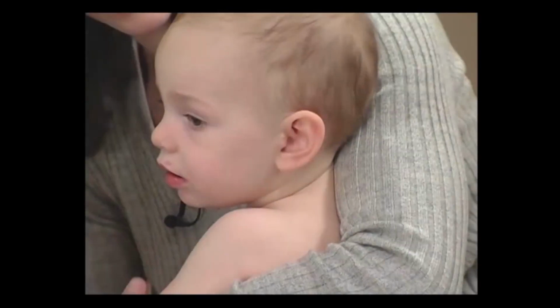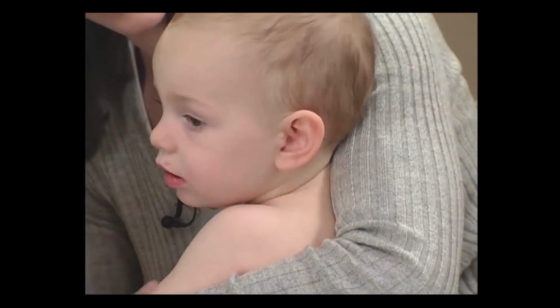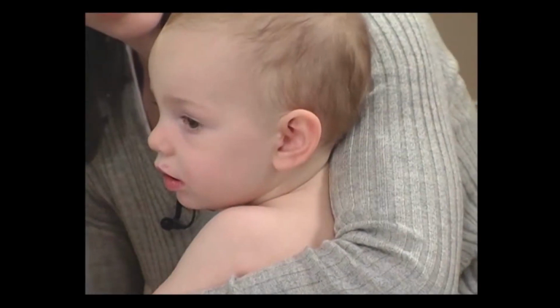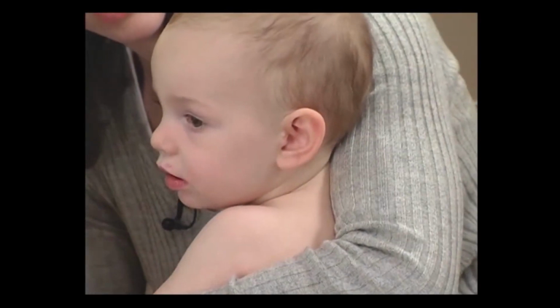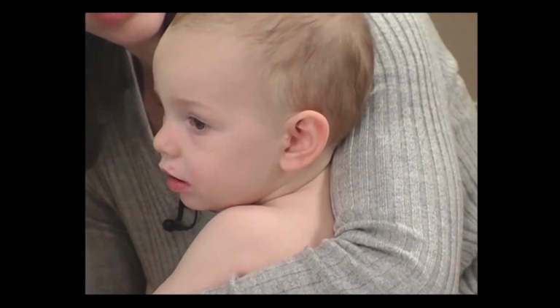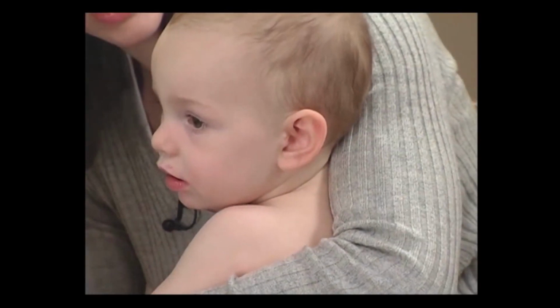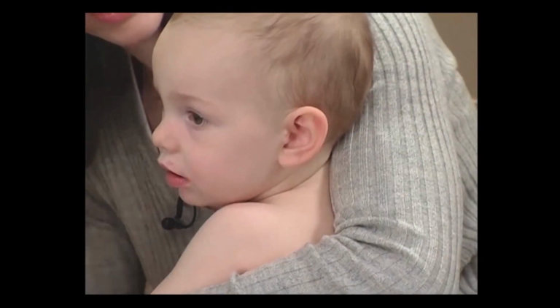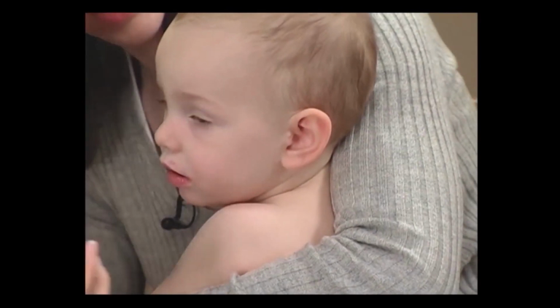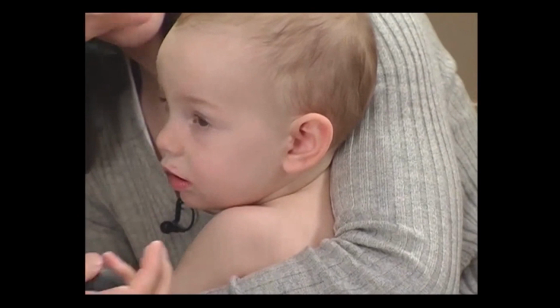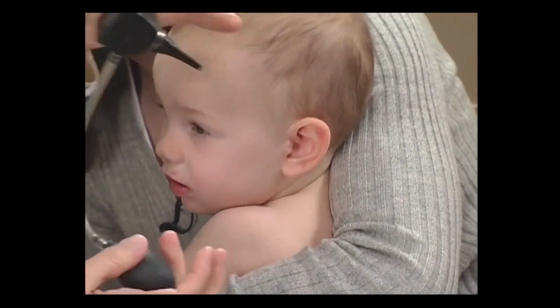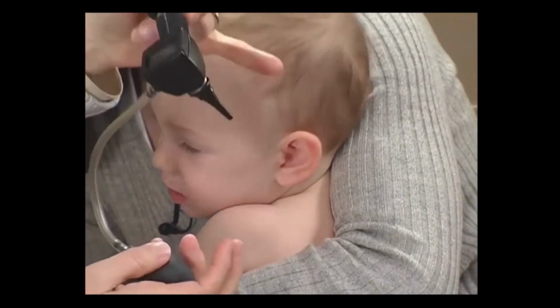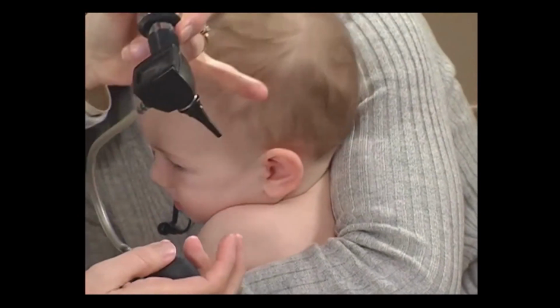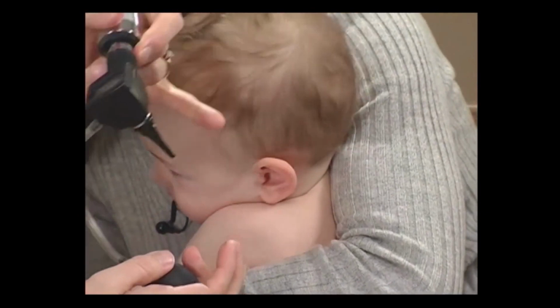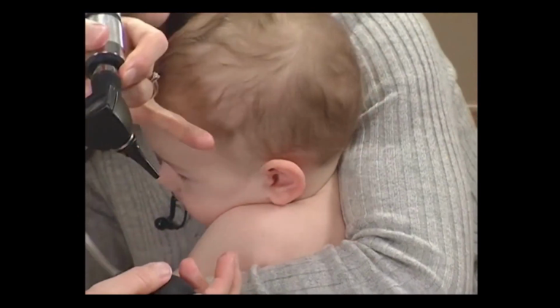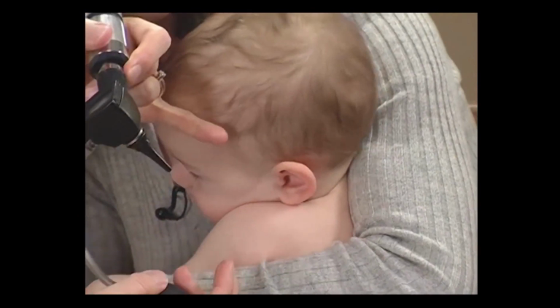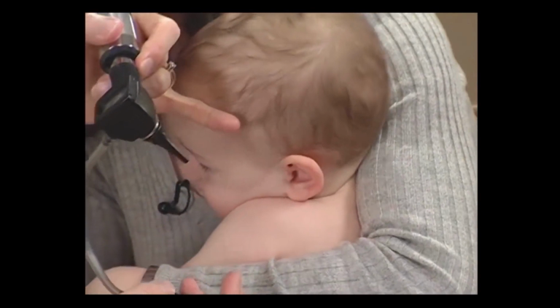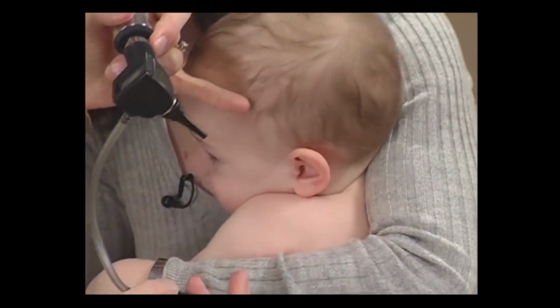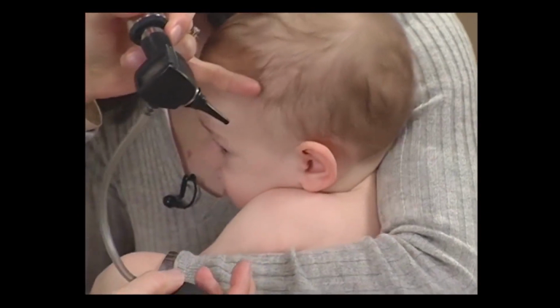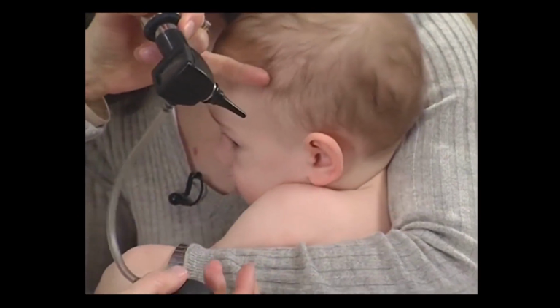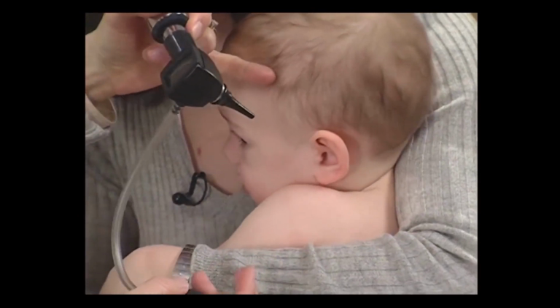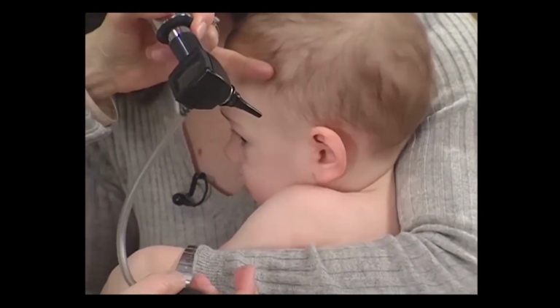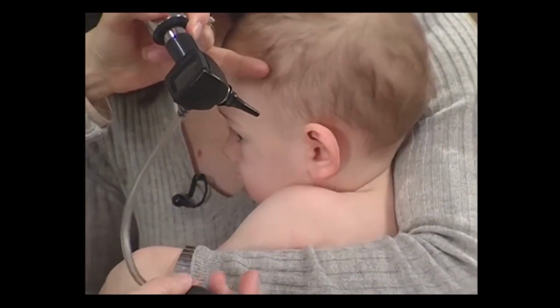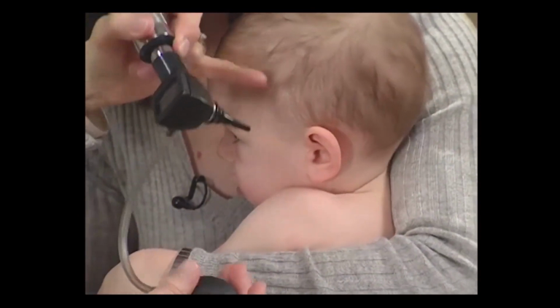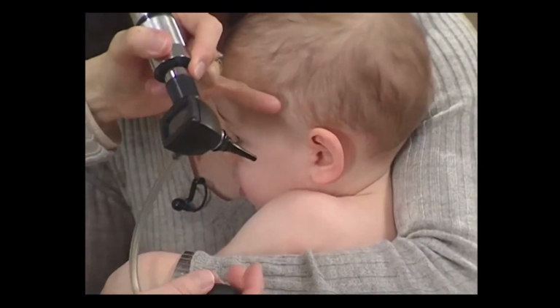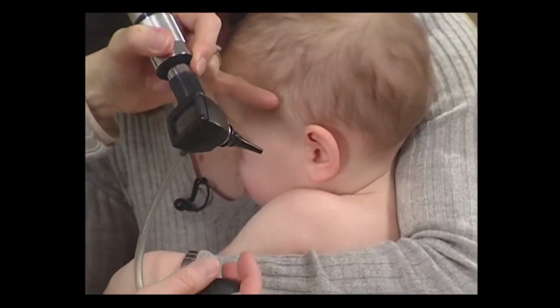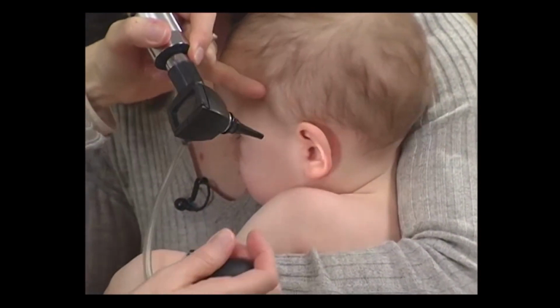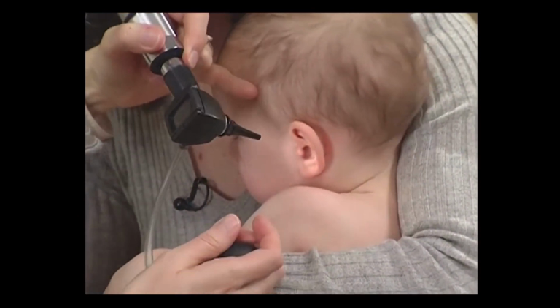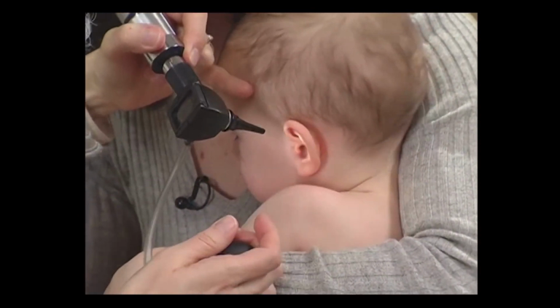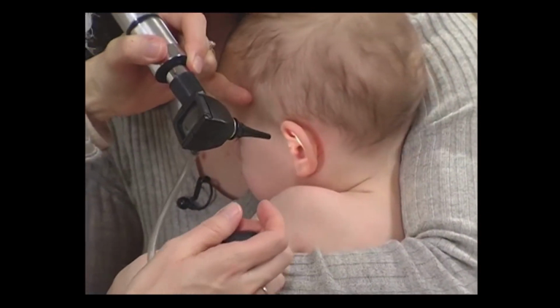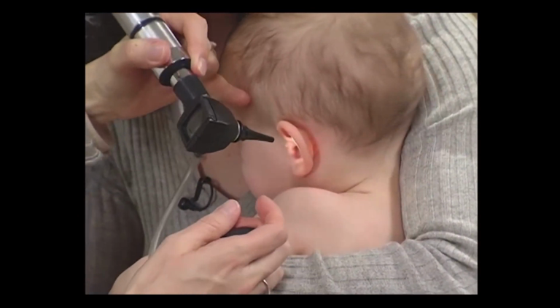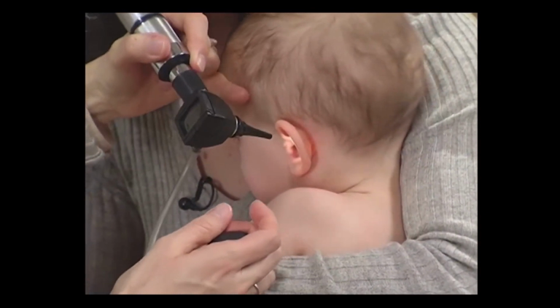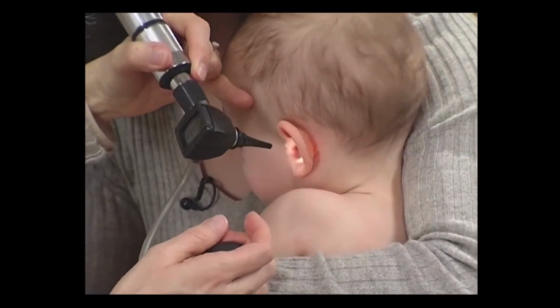Watch how she shrugs her shoulder during the ear exam, a function of cranial nerve 11.